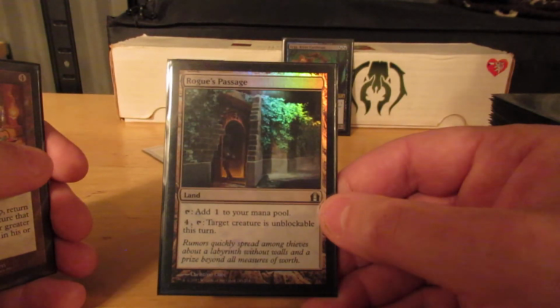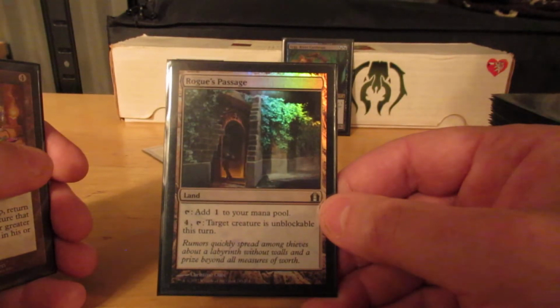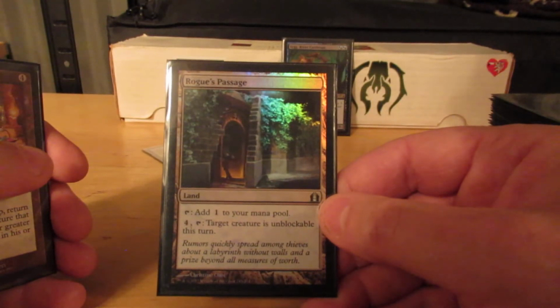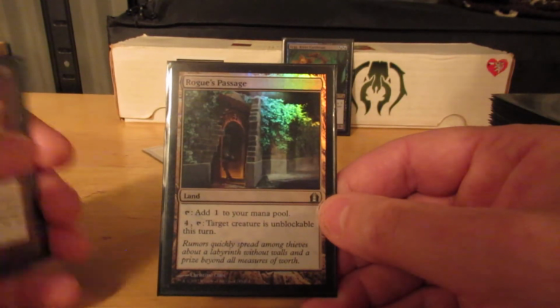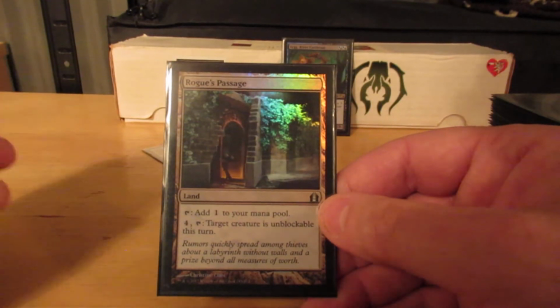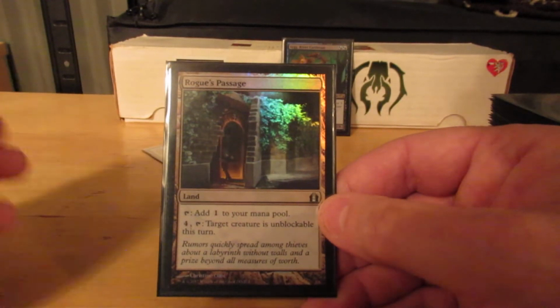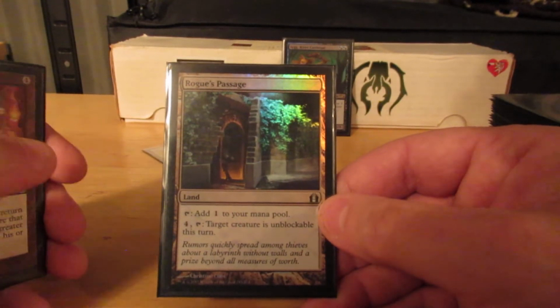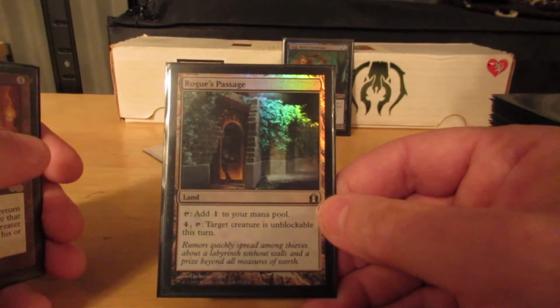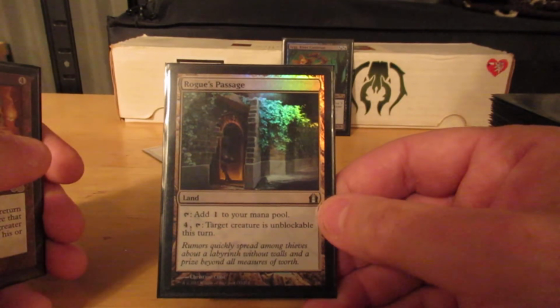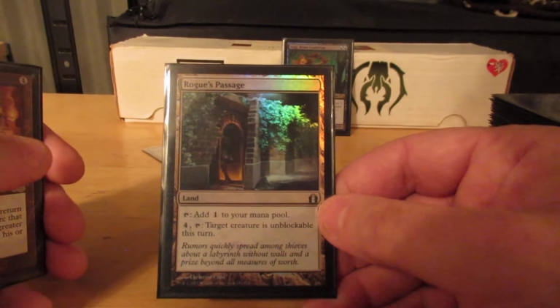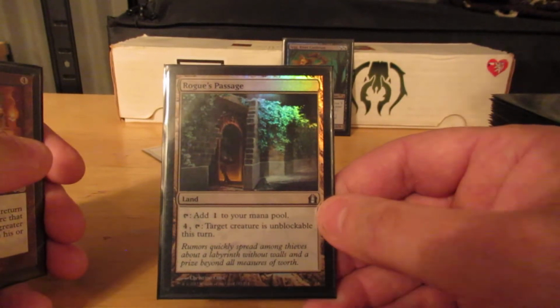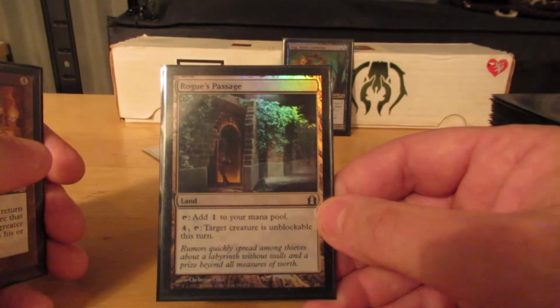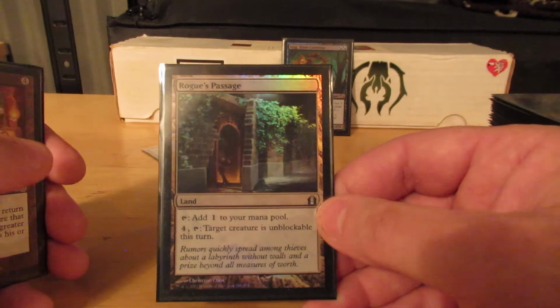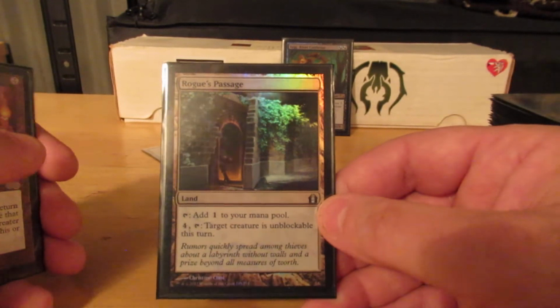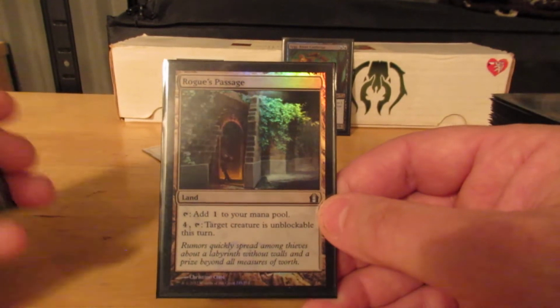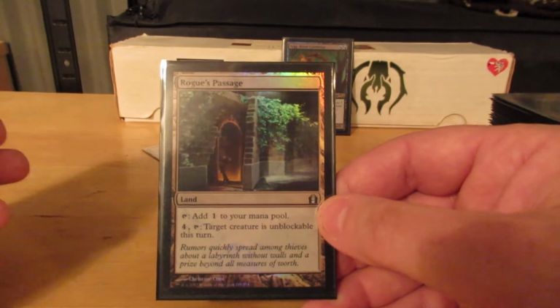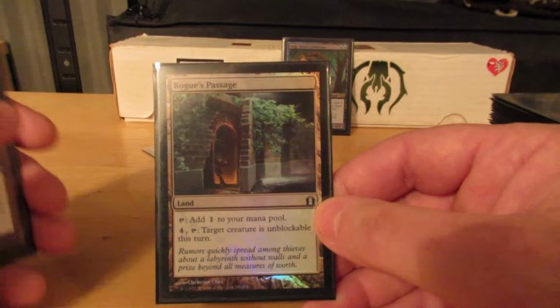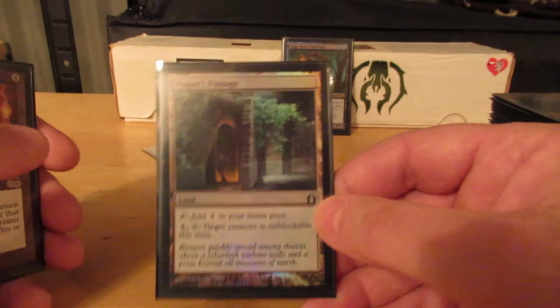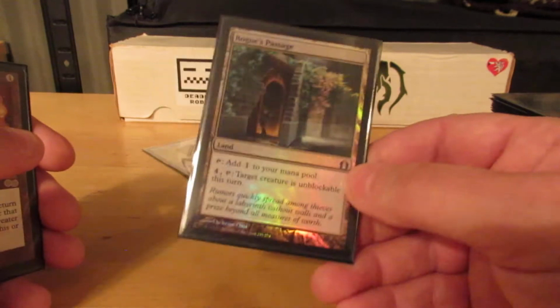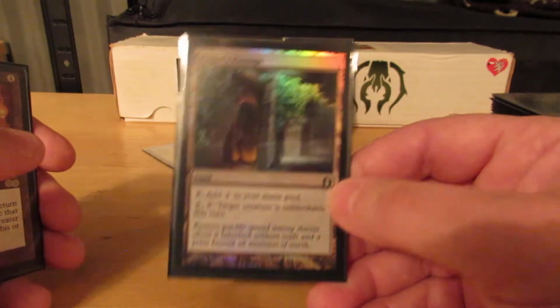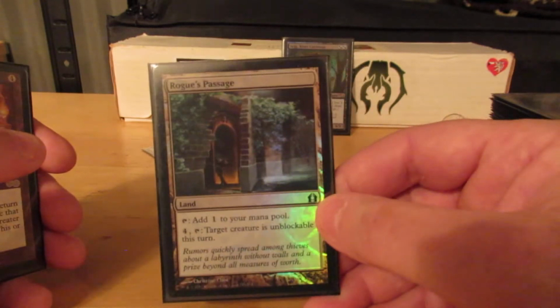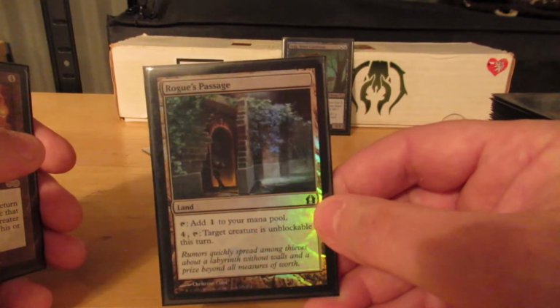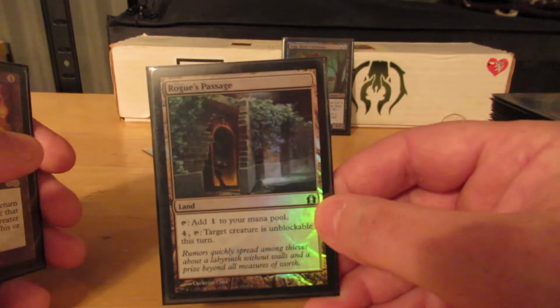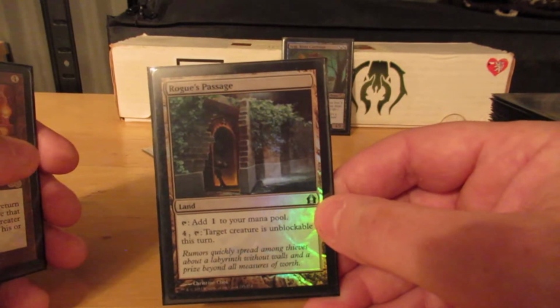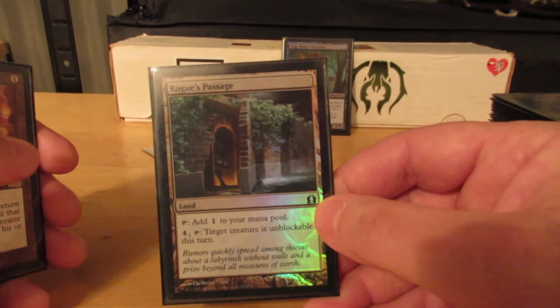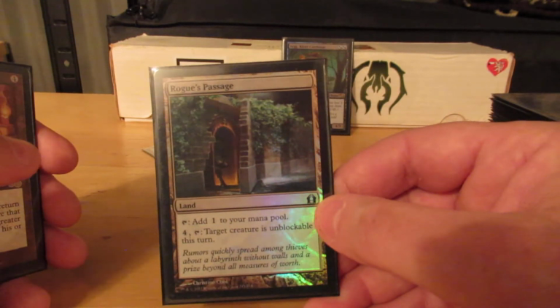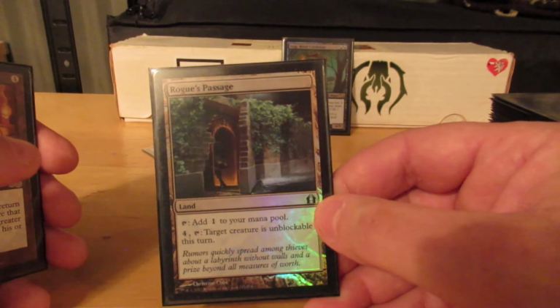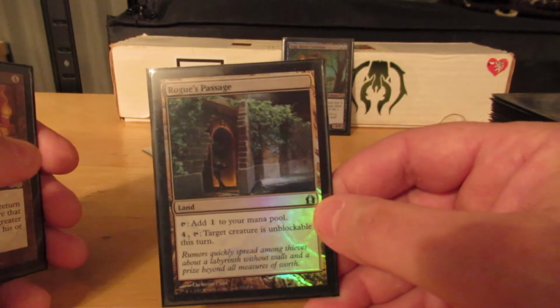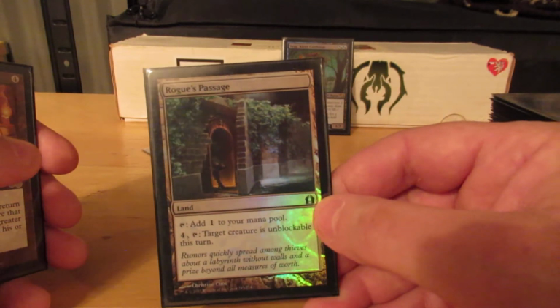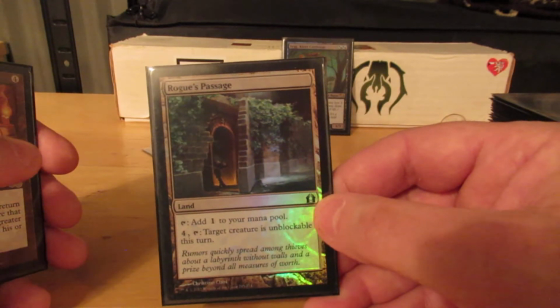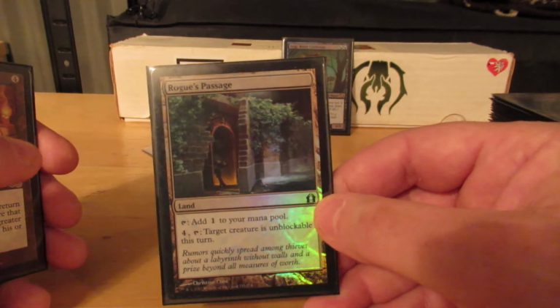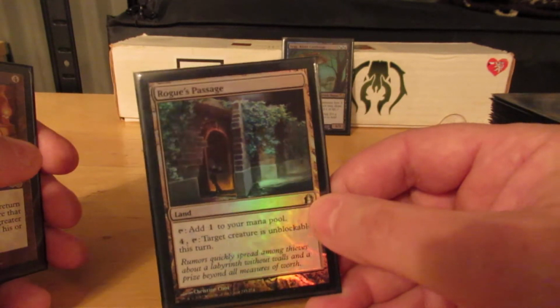Rogue's Passage — adds one to my mana pool. Four mana, tap: target creature becomes unblockable until end of turn.